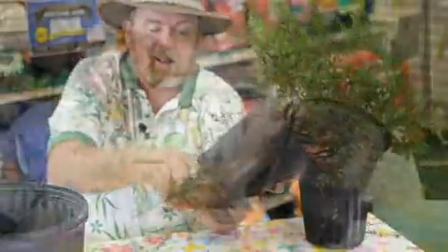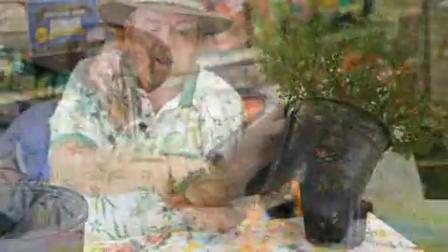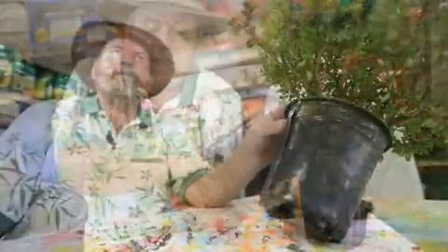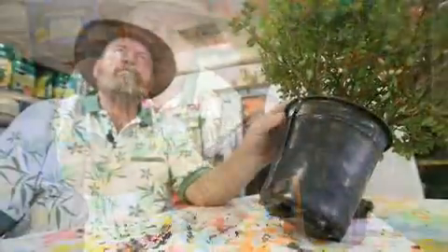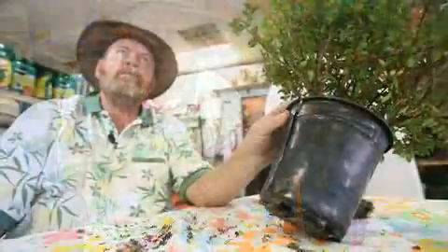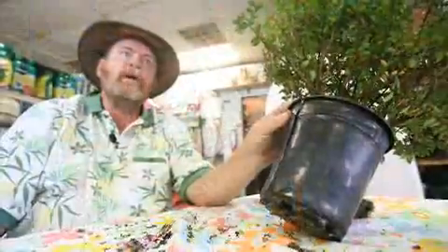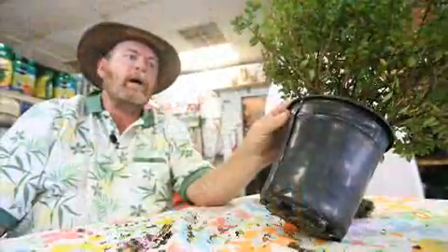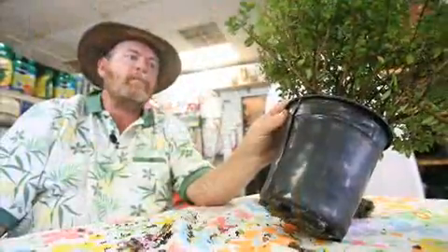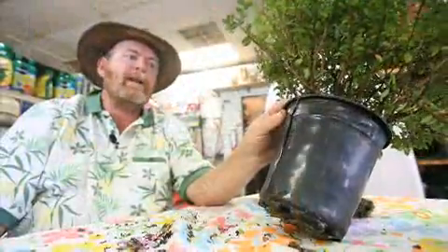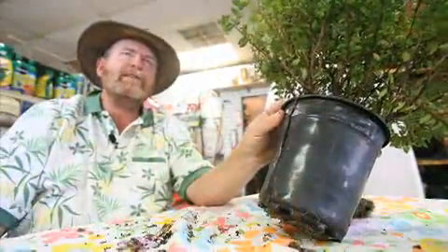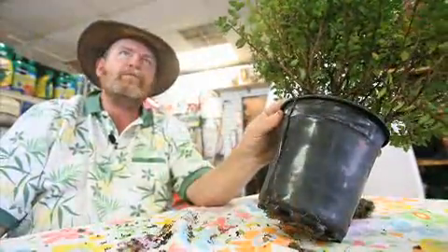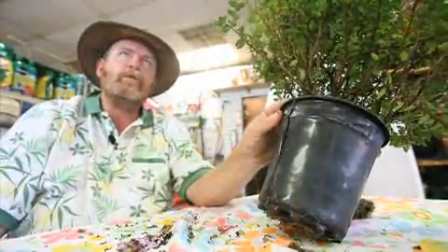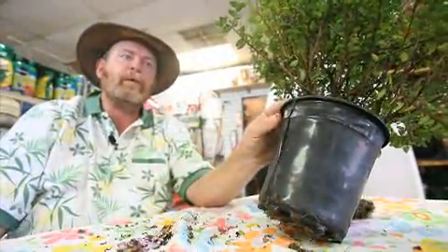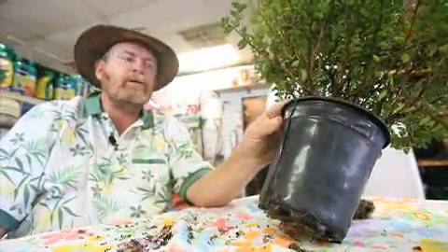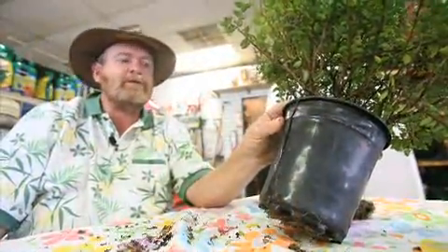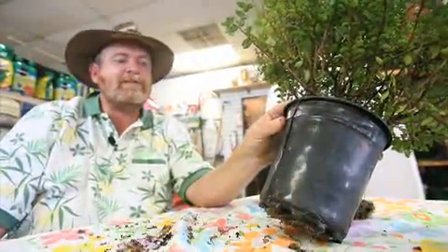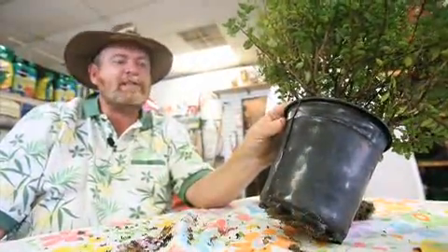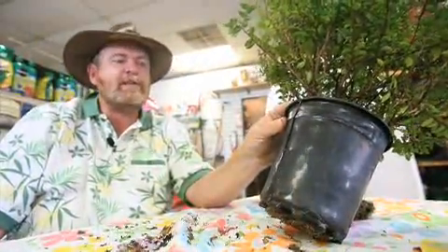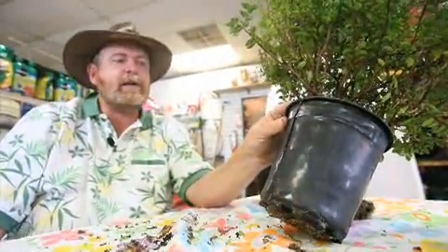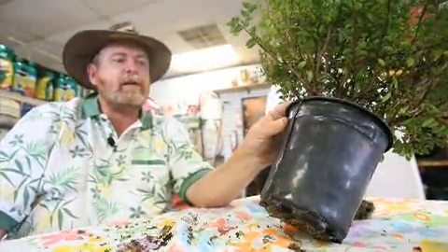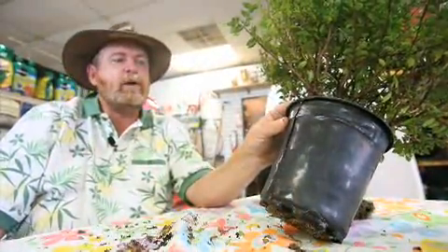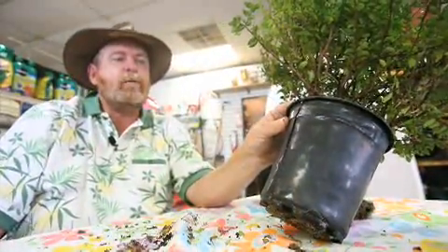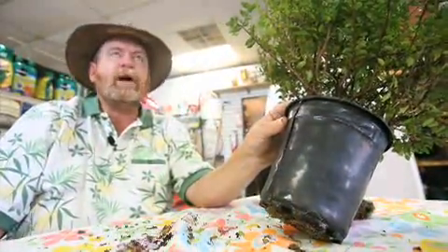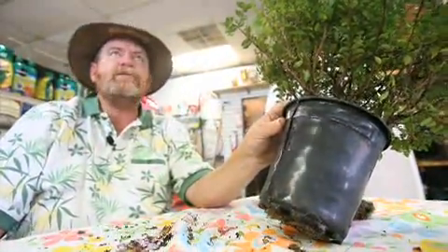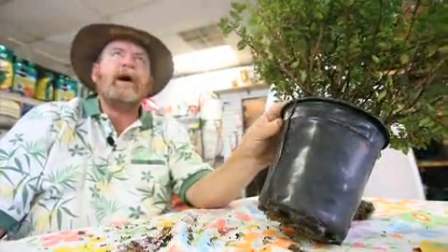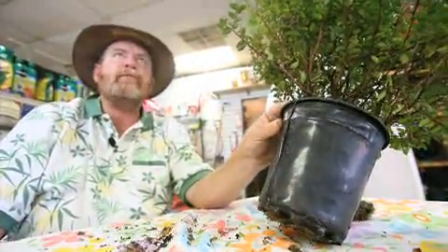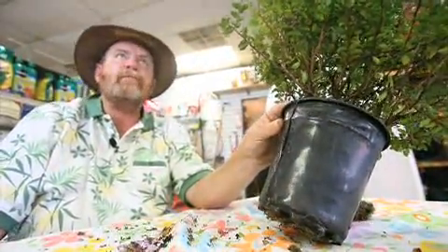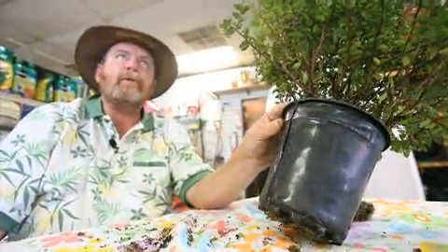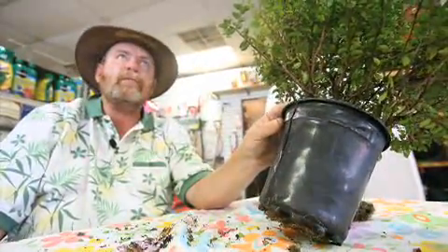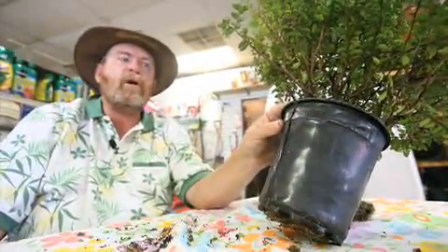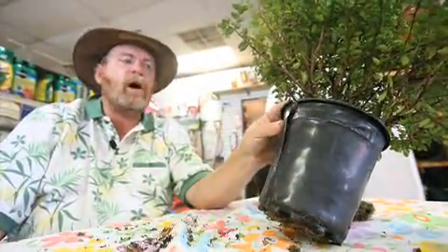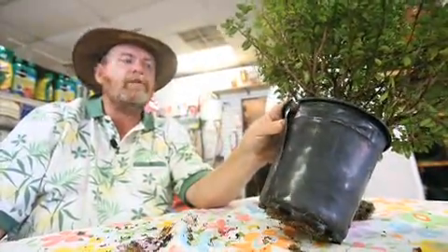Sometimes when we have a plant that's root-bound to this extent, we actually have to remove the pot.